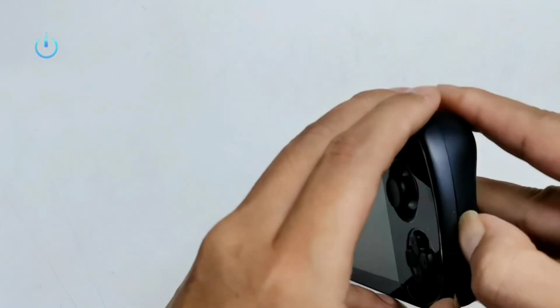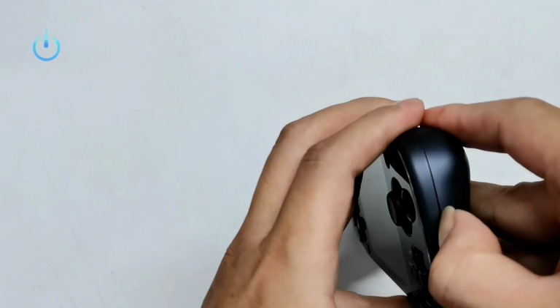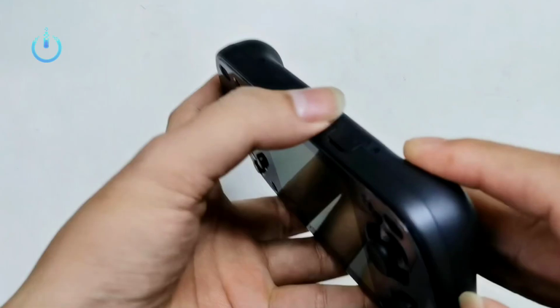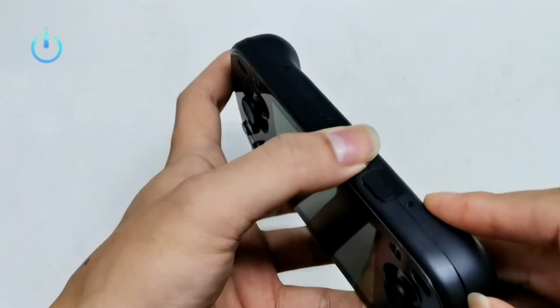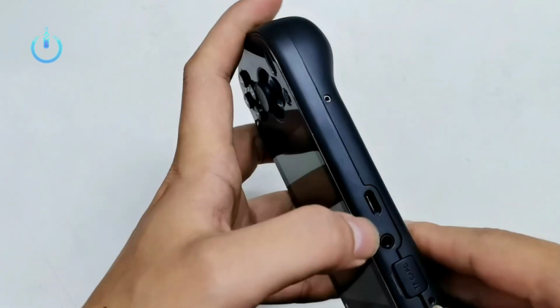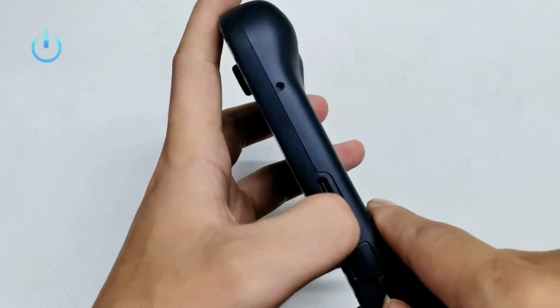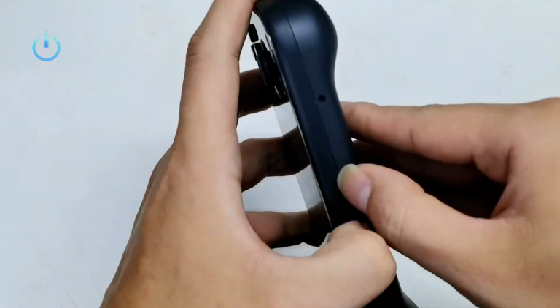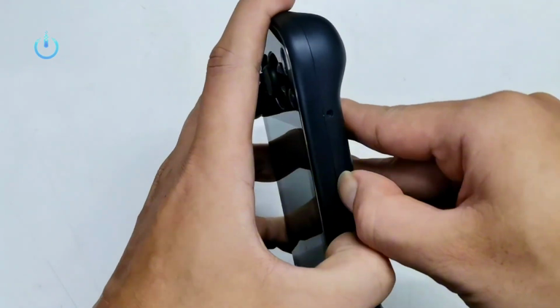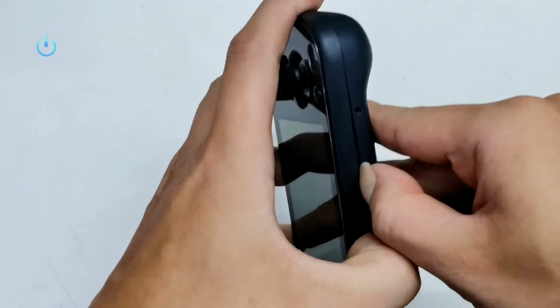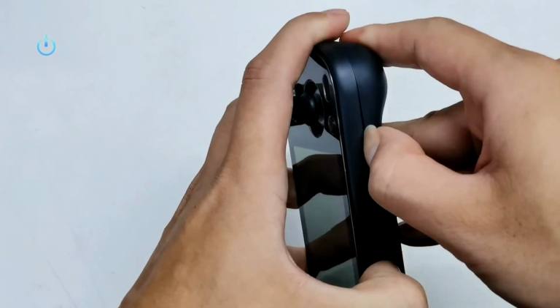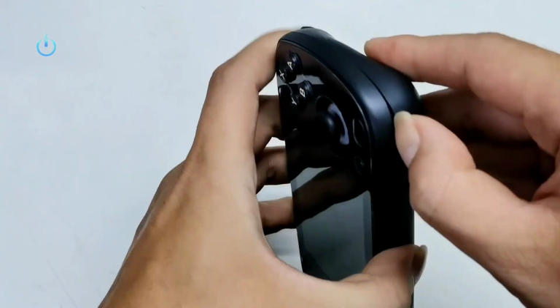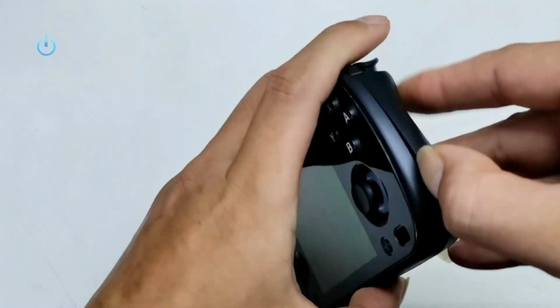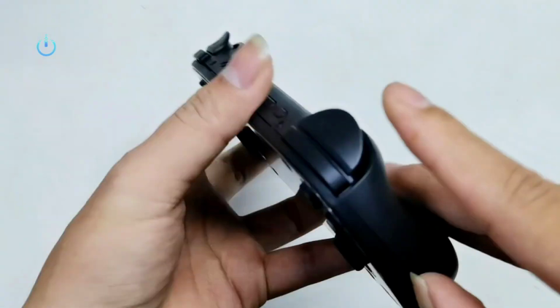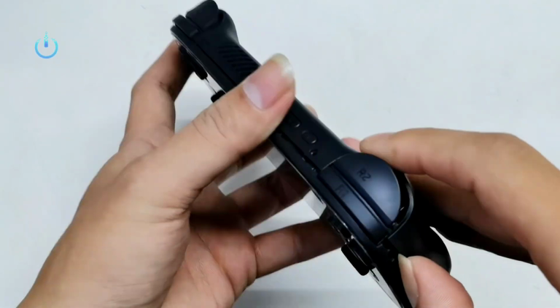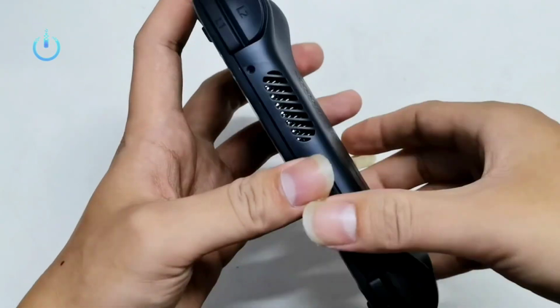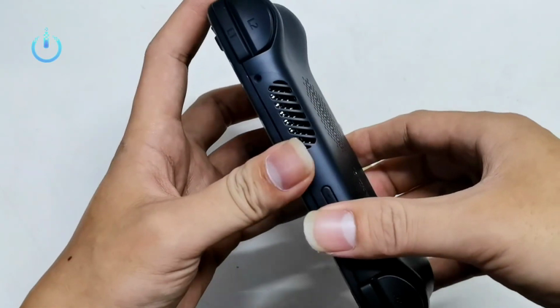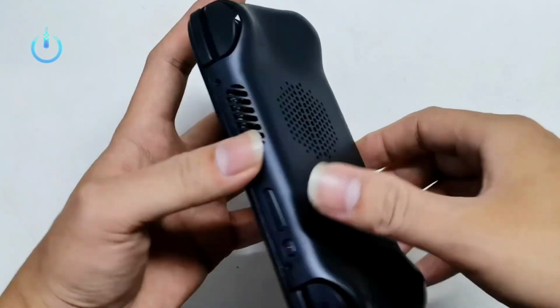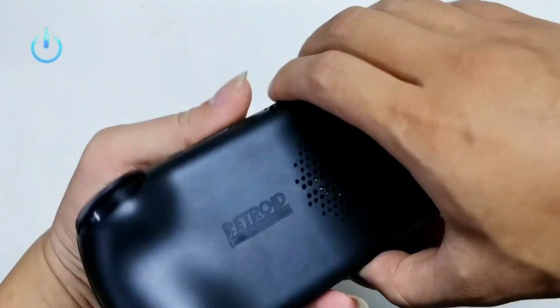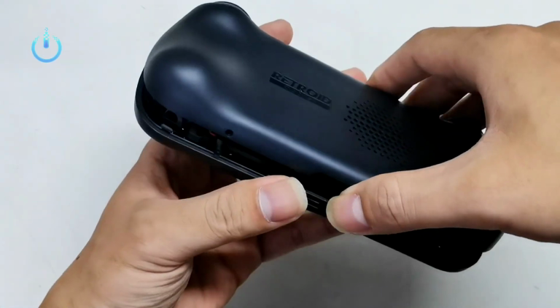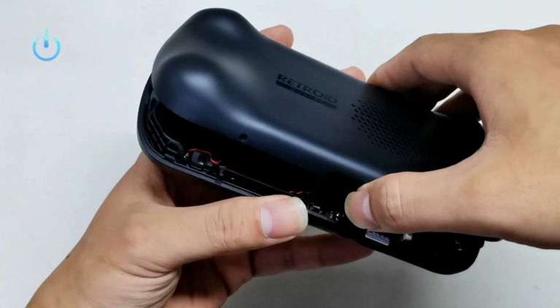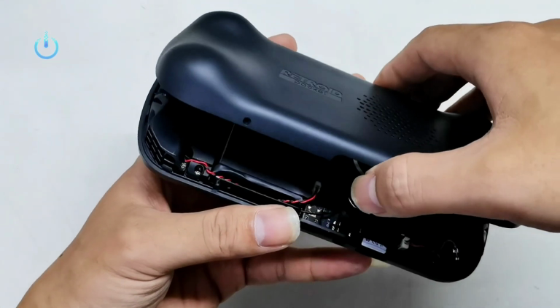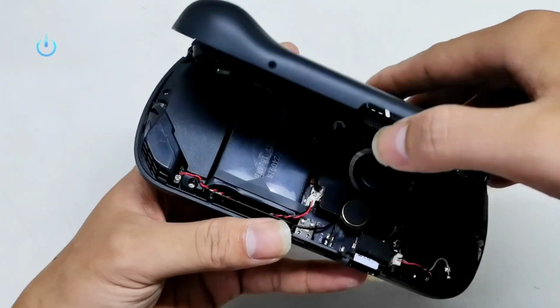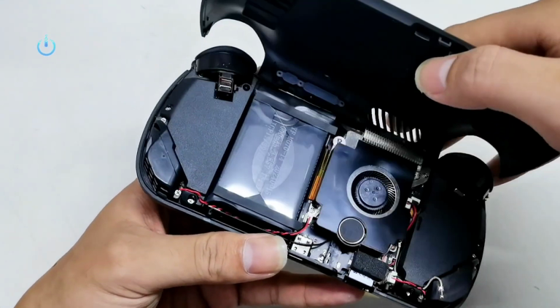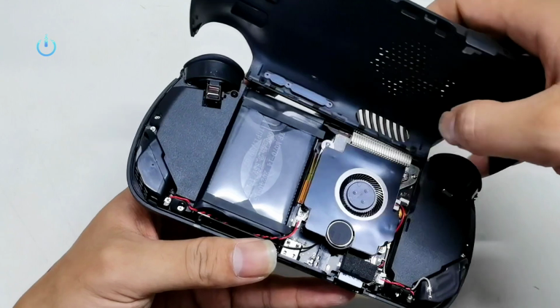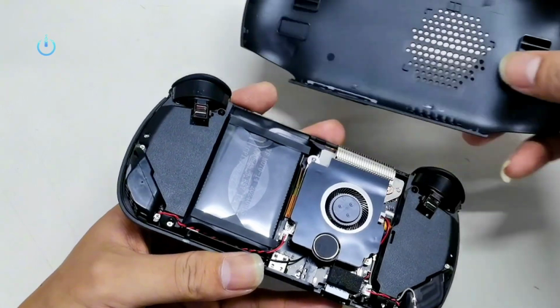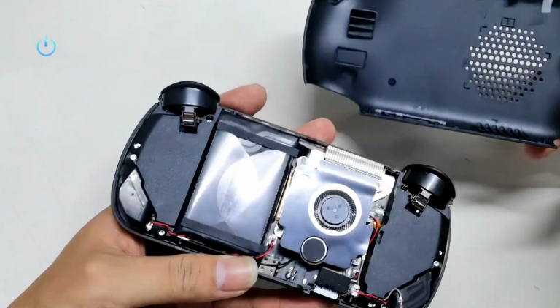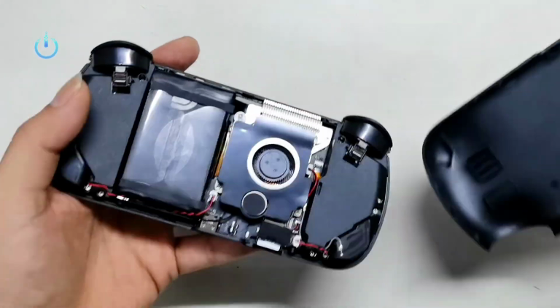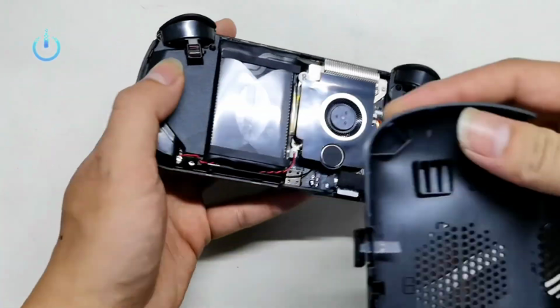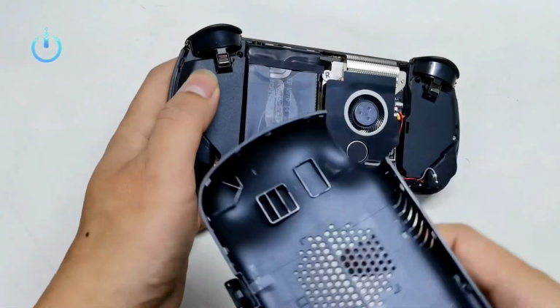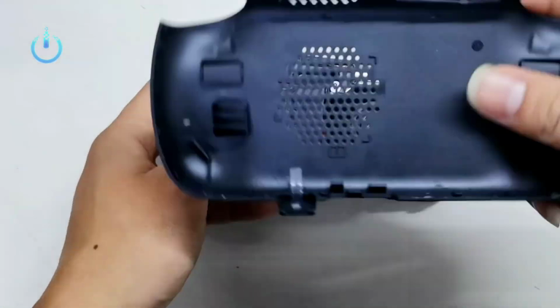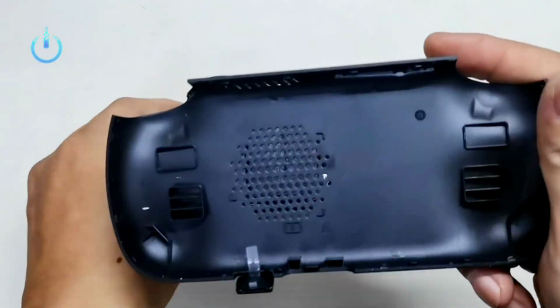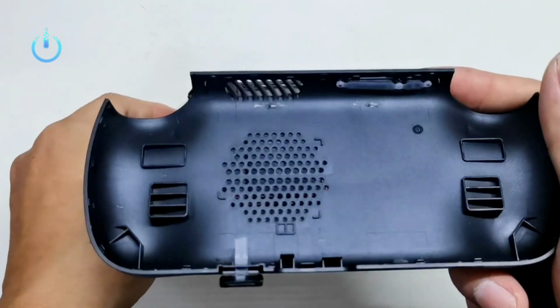We will dismantle the internal cooling unit of the device and take a very close look. Follow along with us.